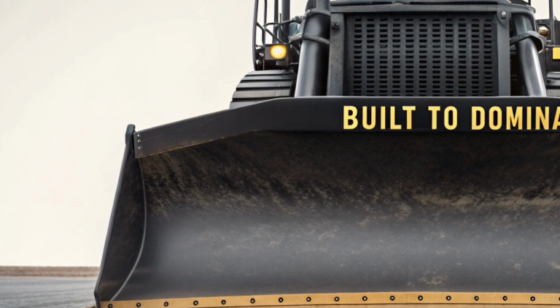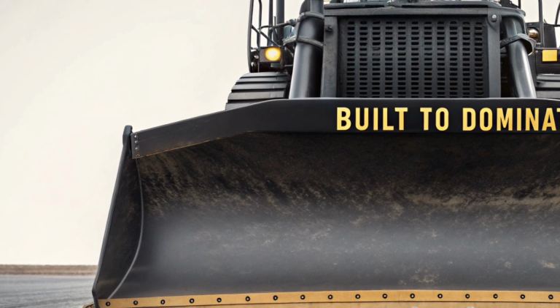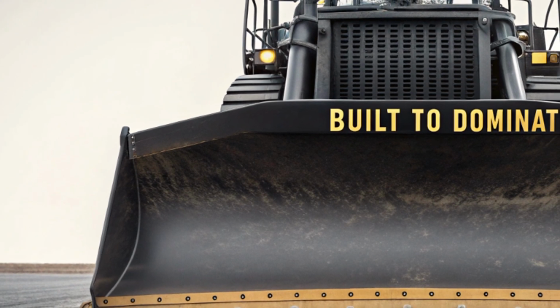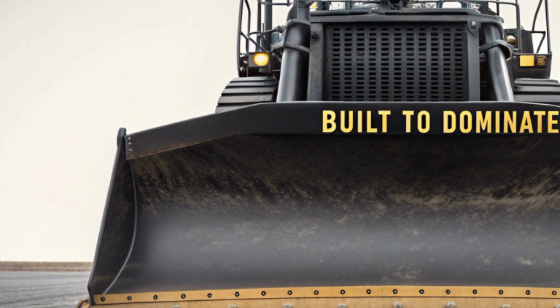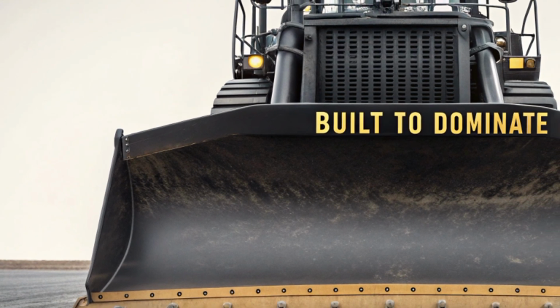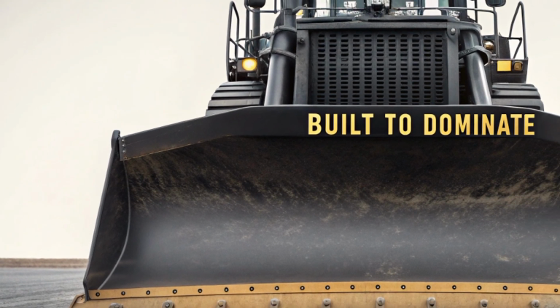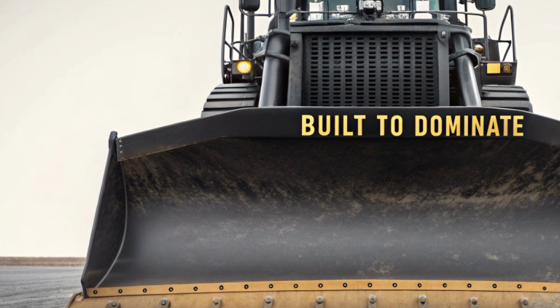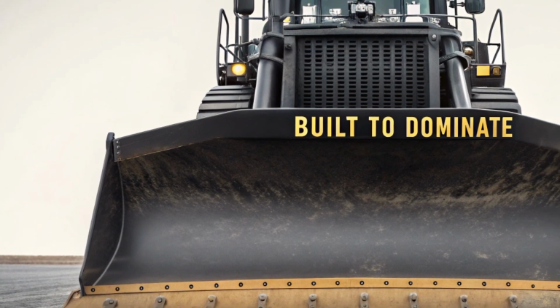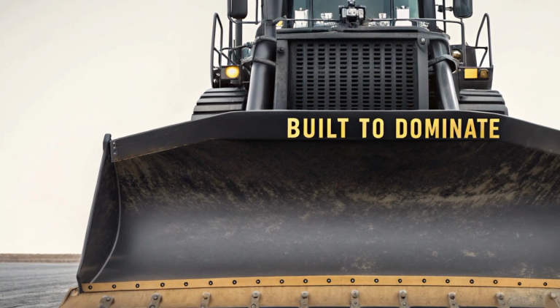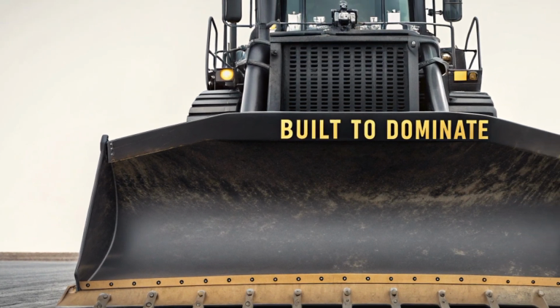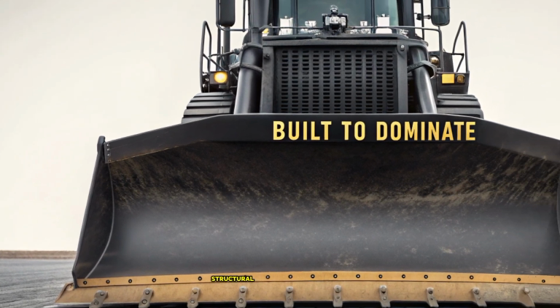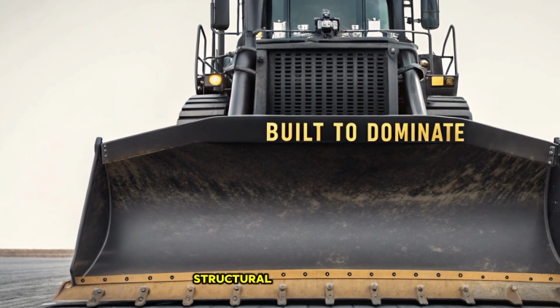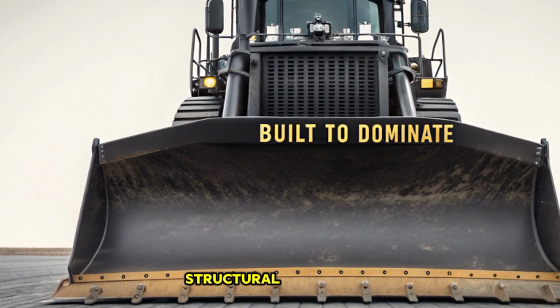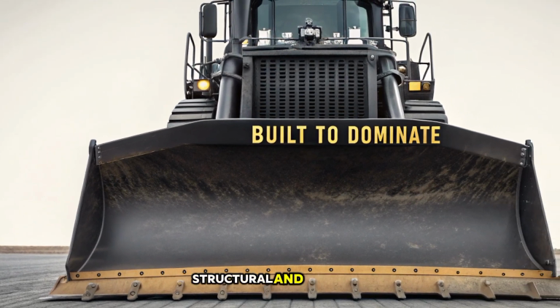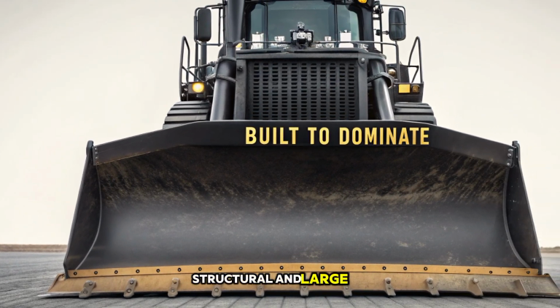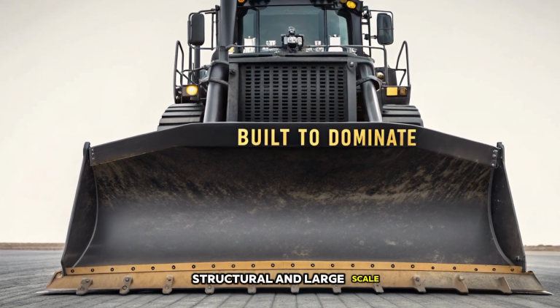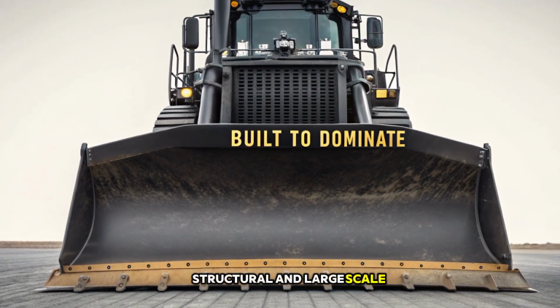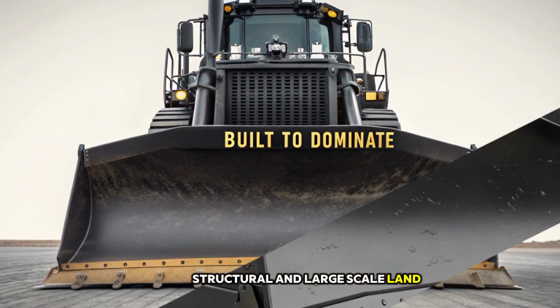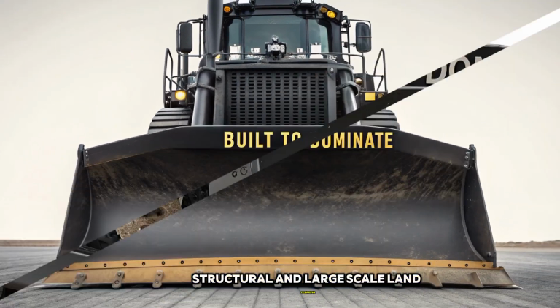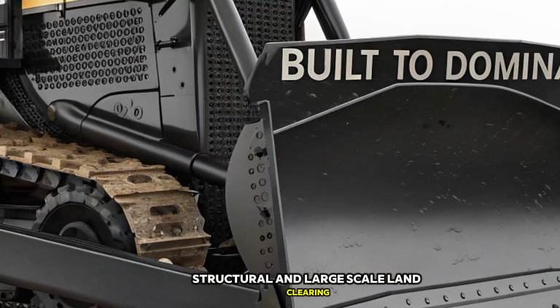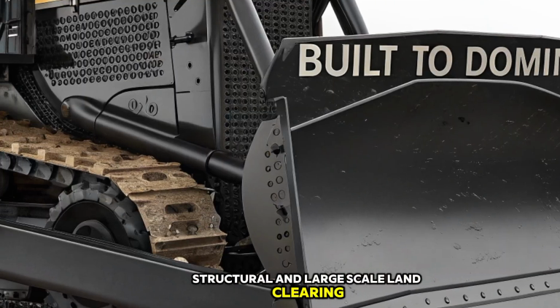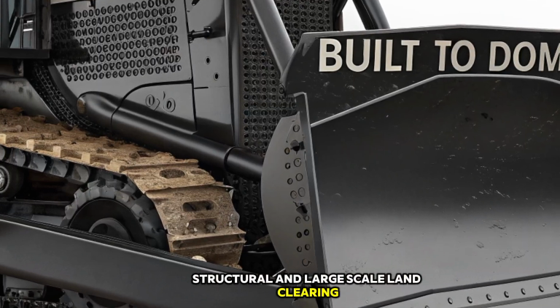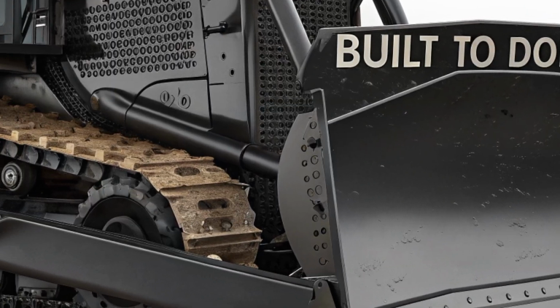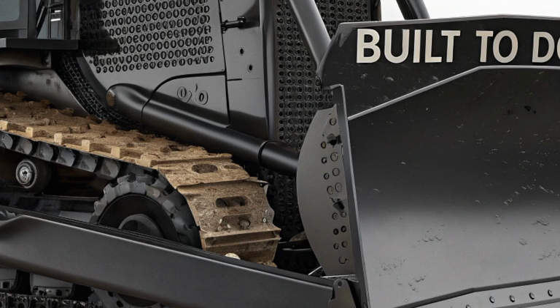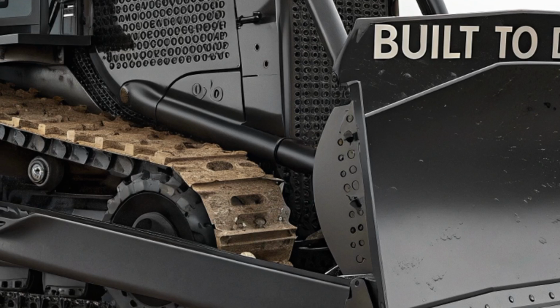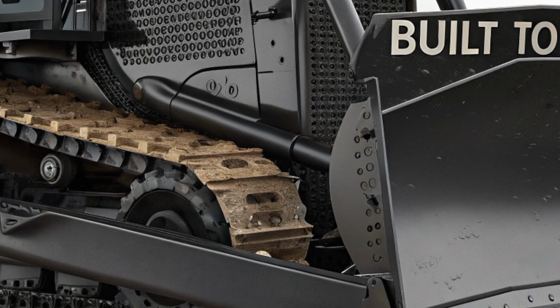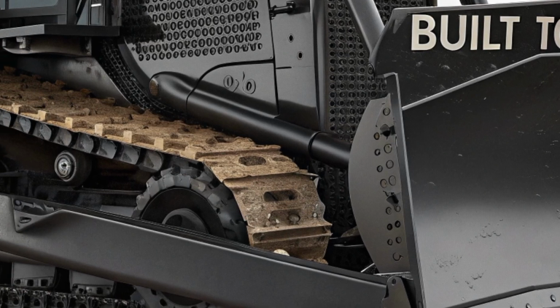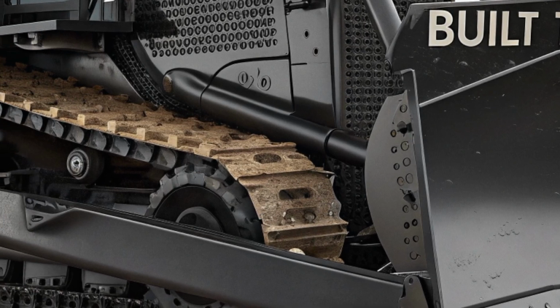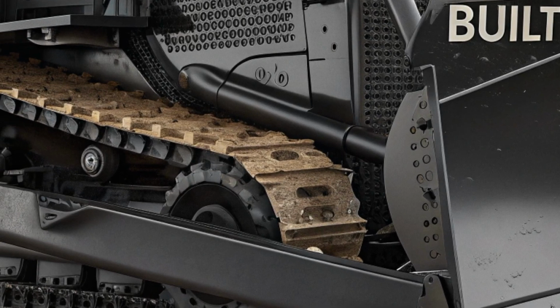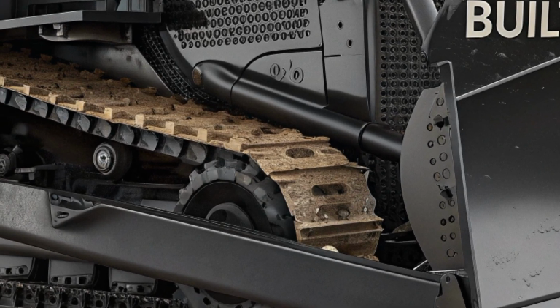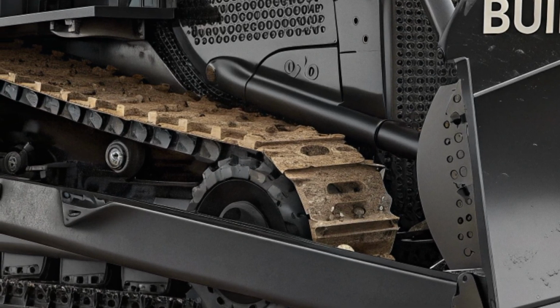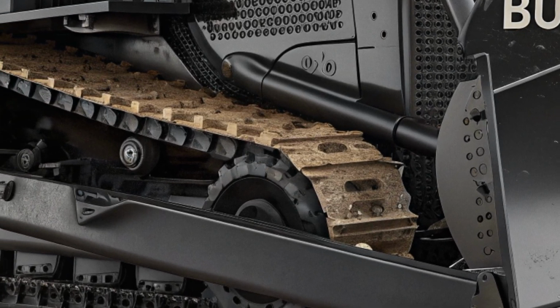Whether it's mining, road construction, or large-scale land clearing, the D12 is designed to move mountains — literally.